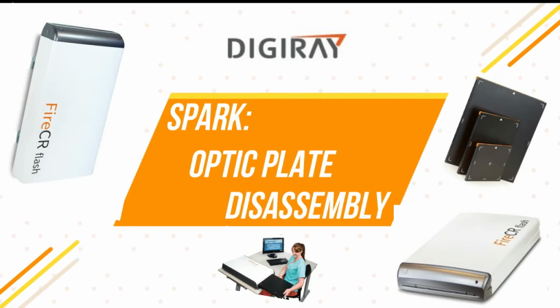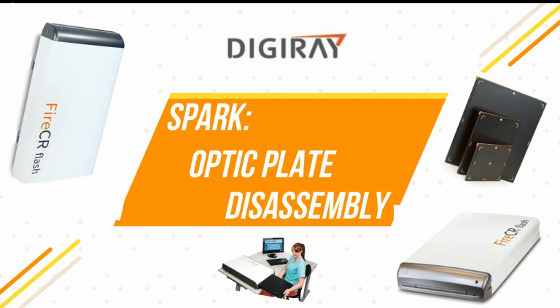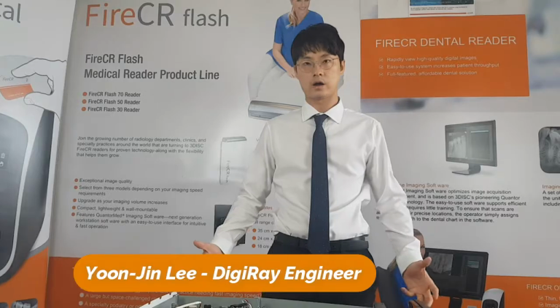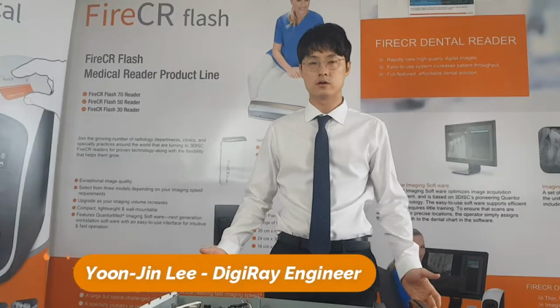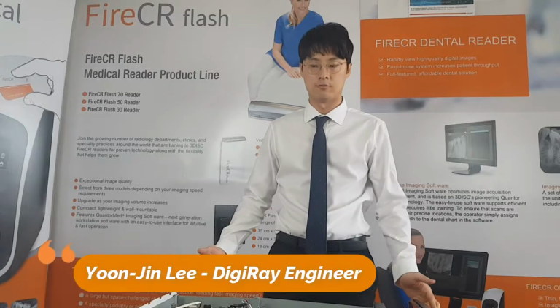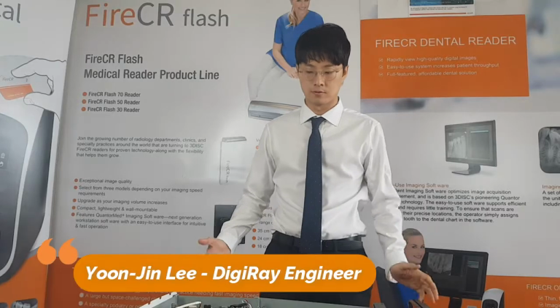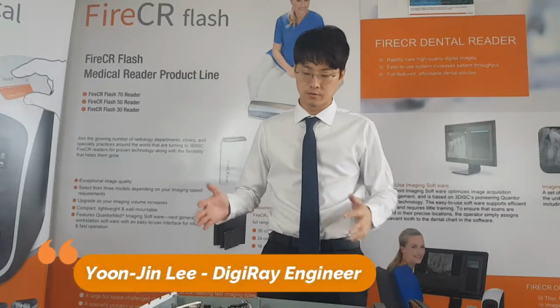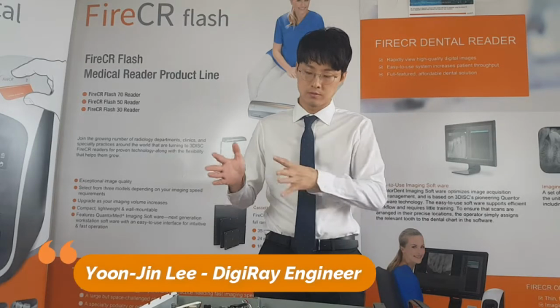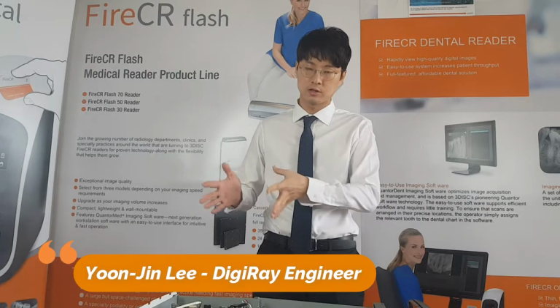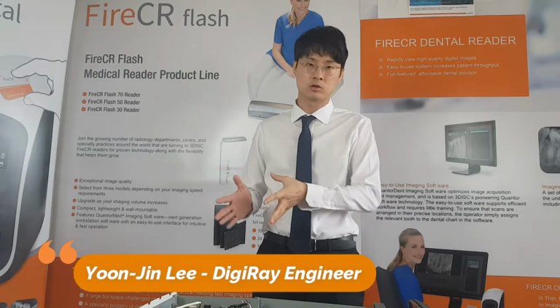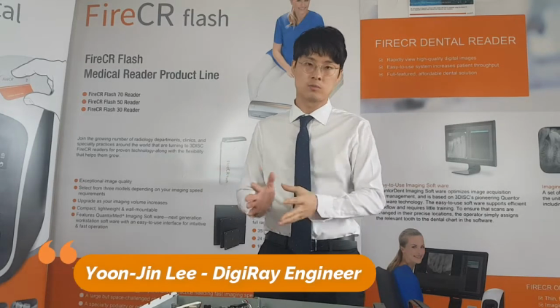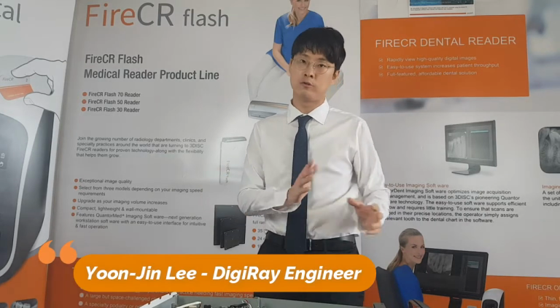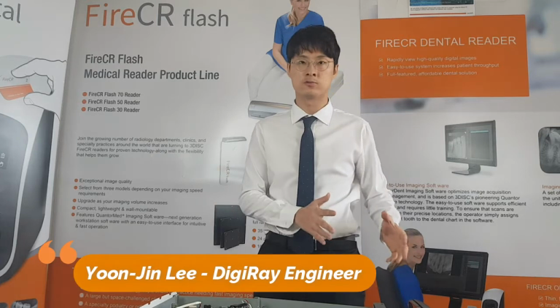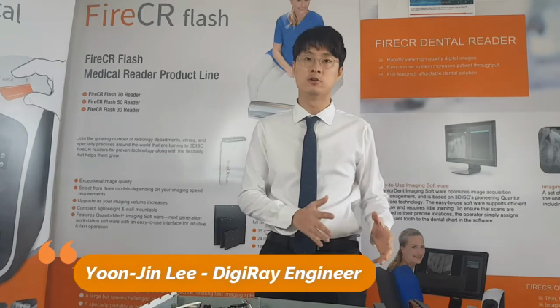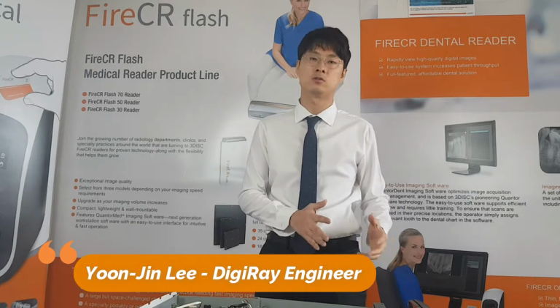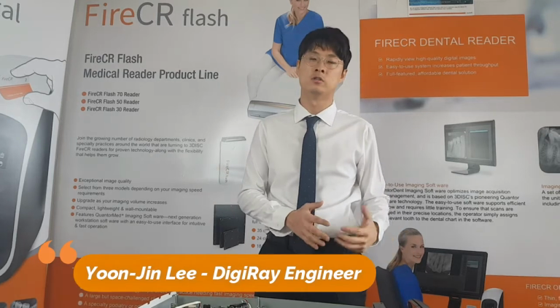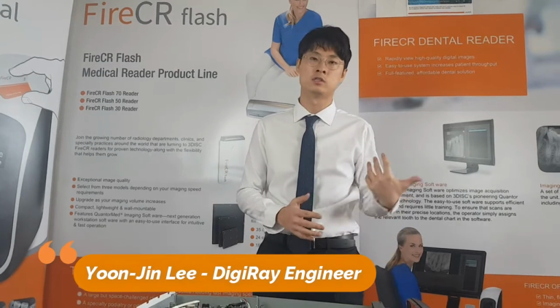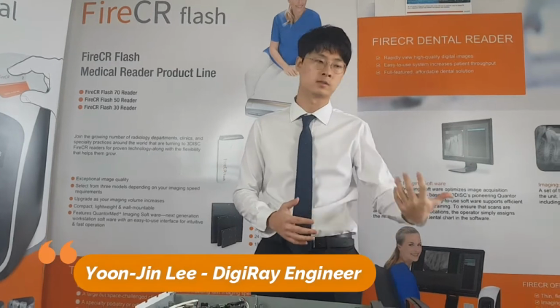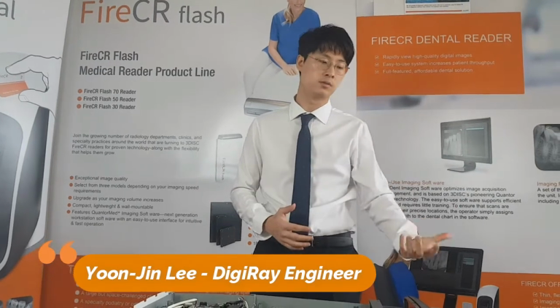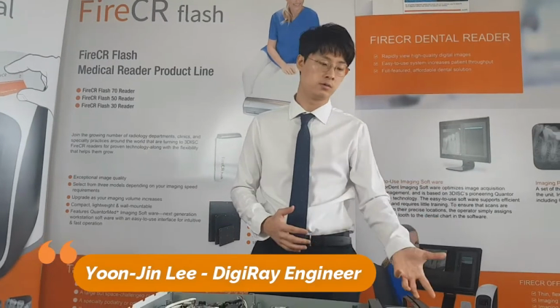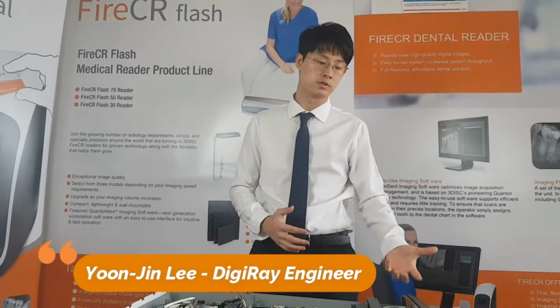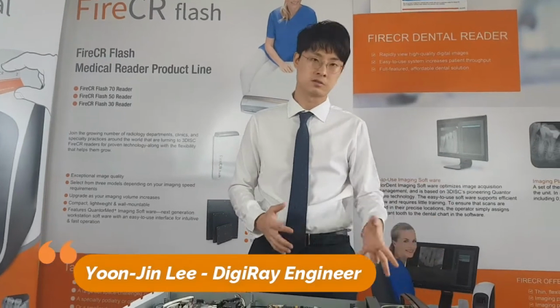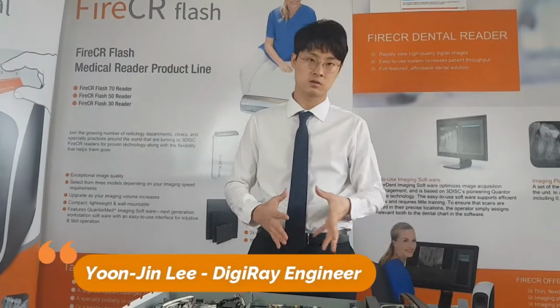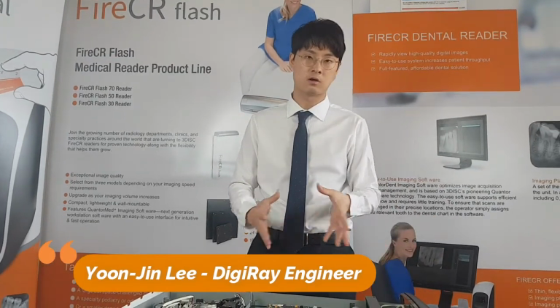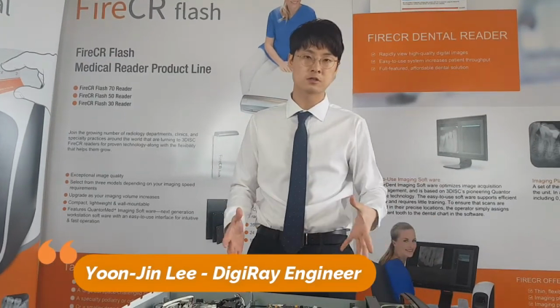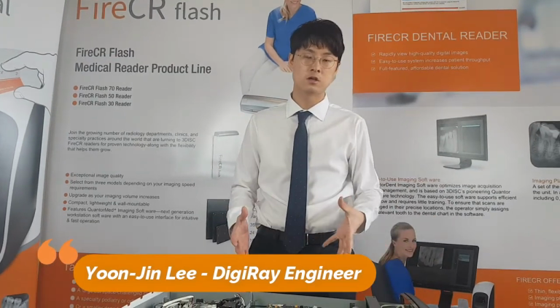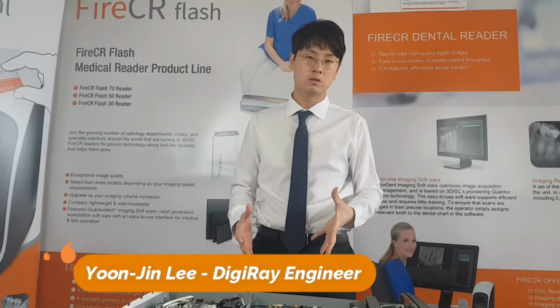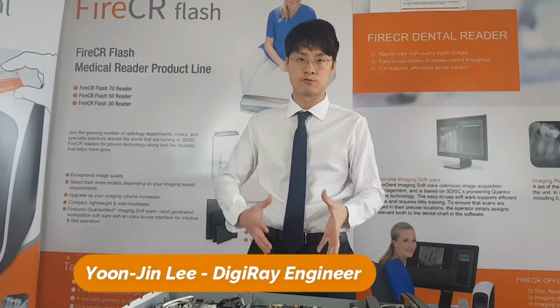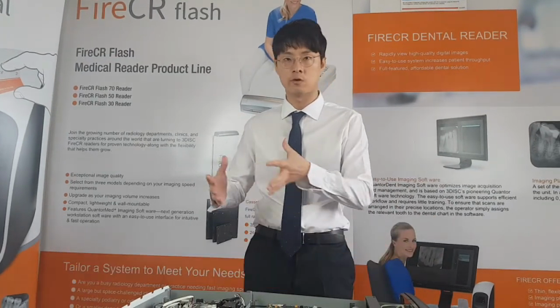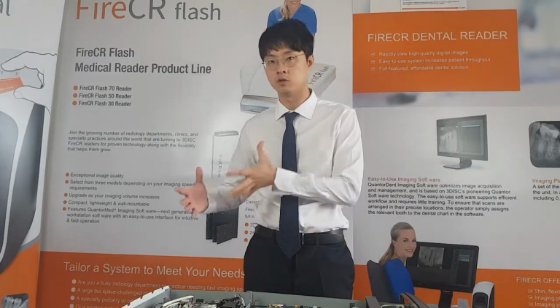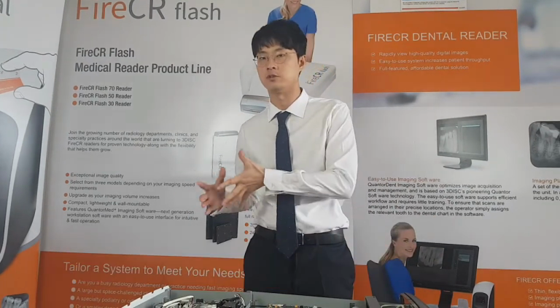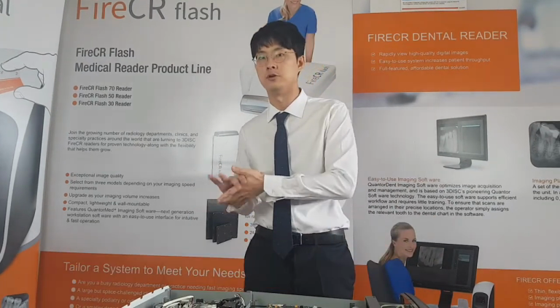Hi guys, please watch our previous videos on the disassembly of the covers before watching this video.